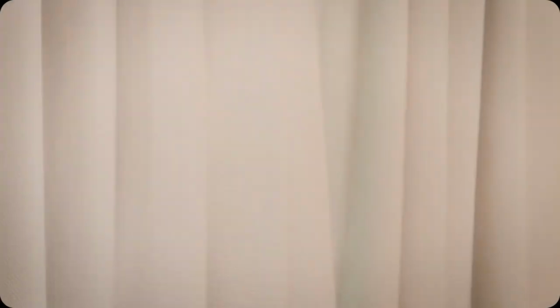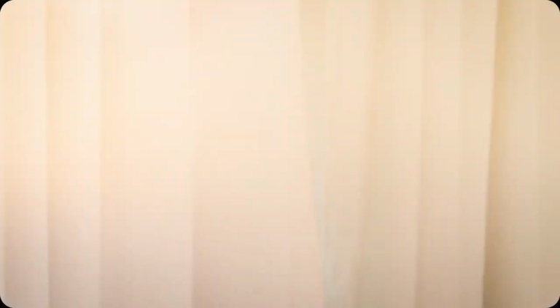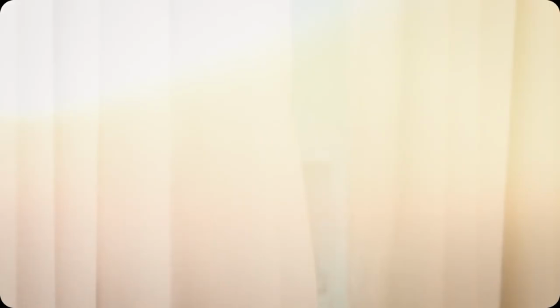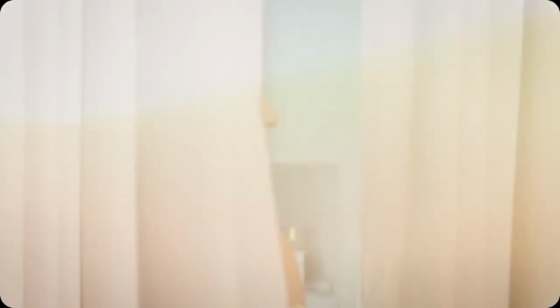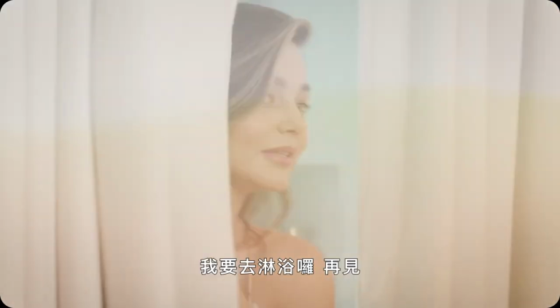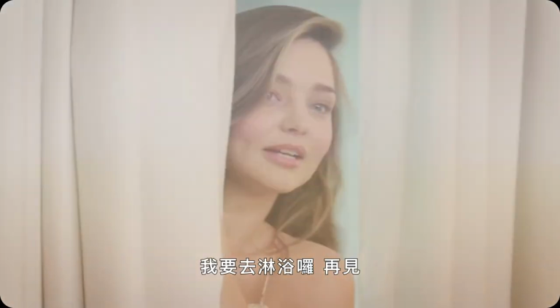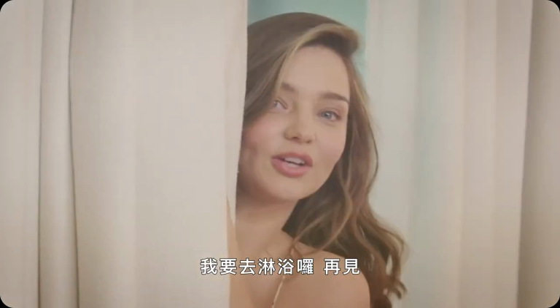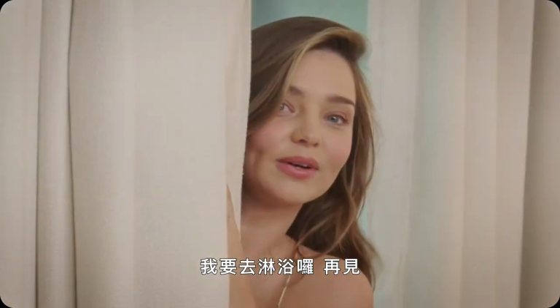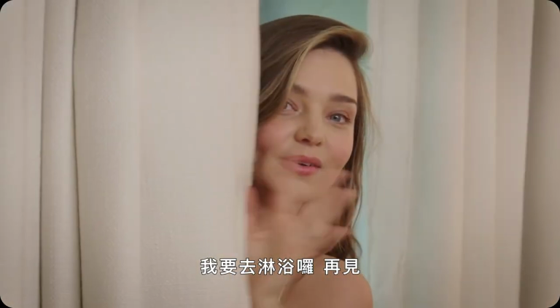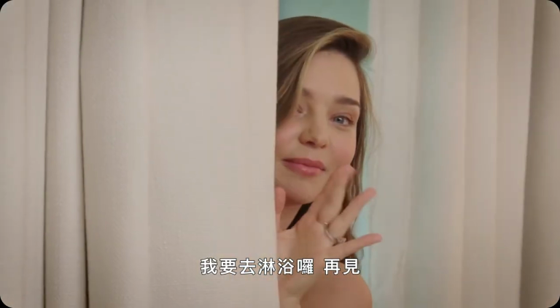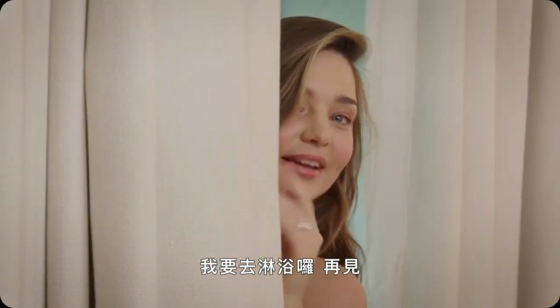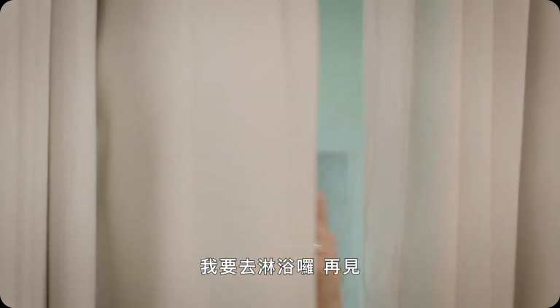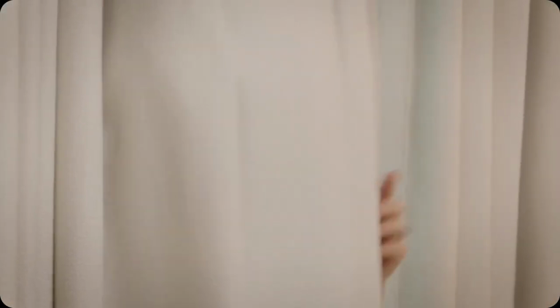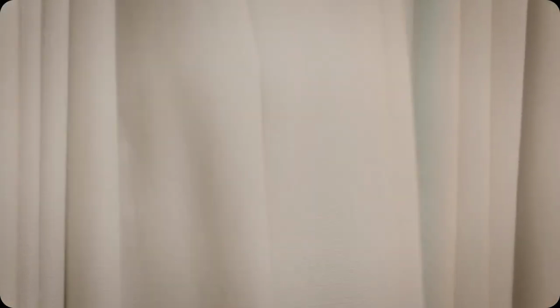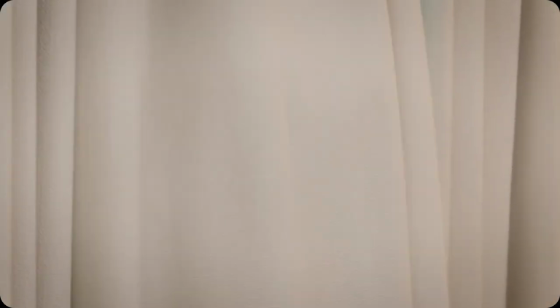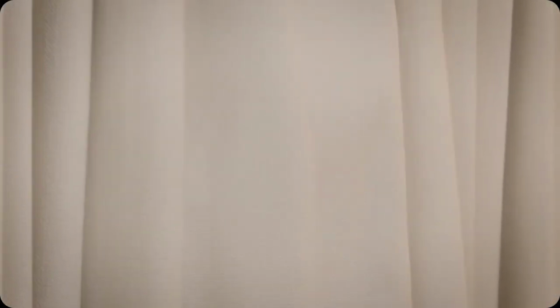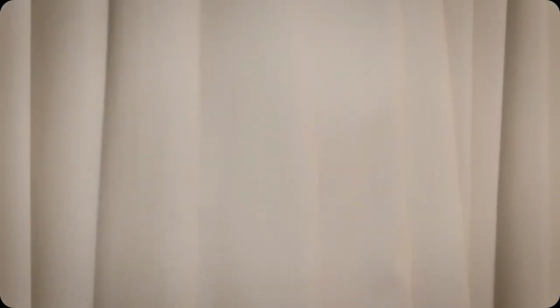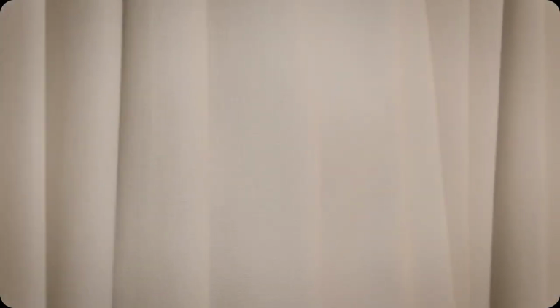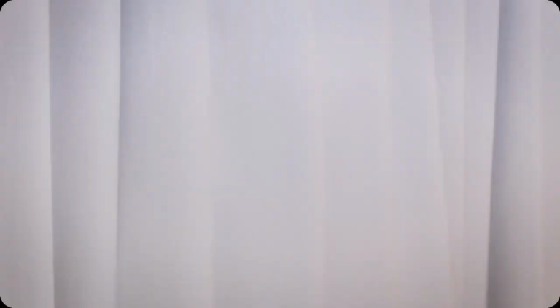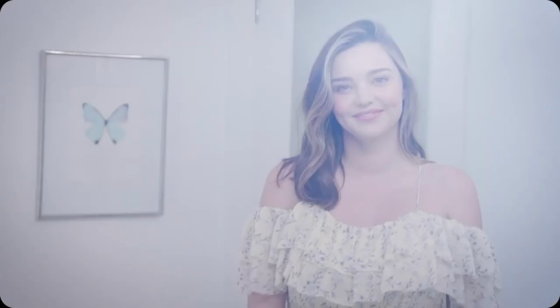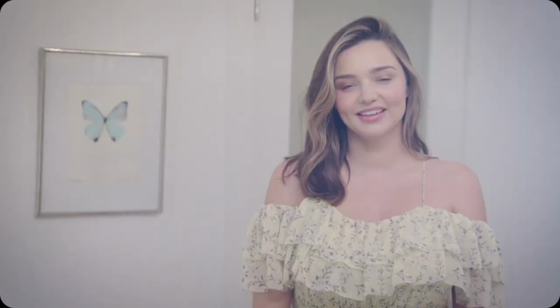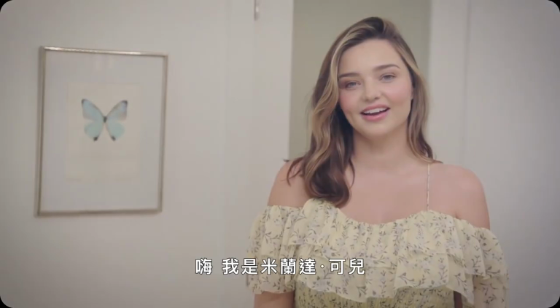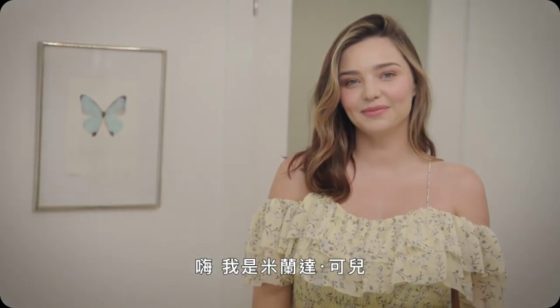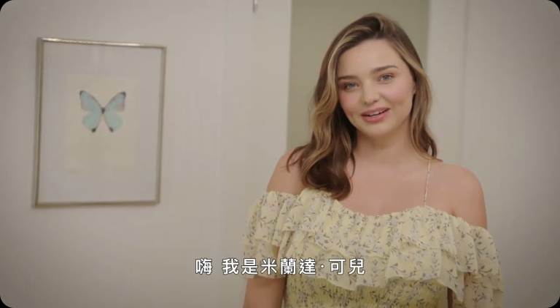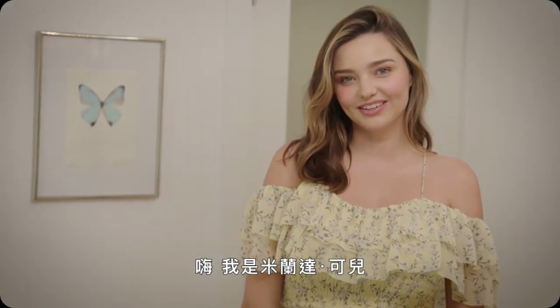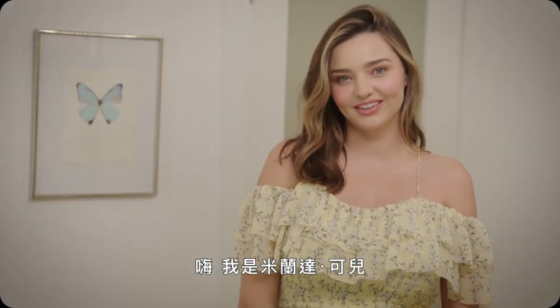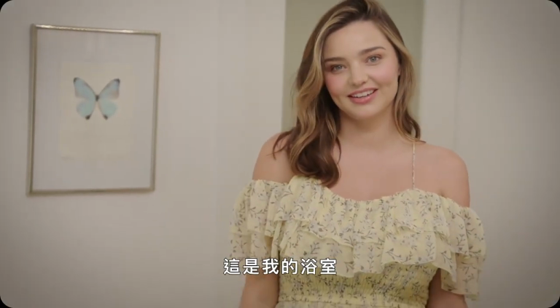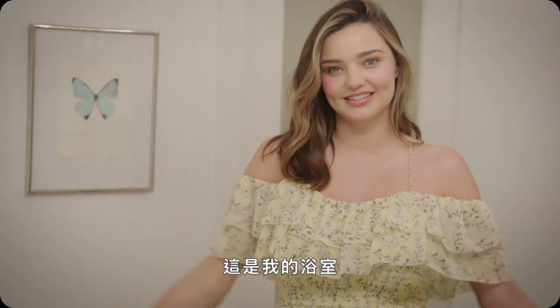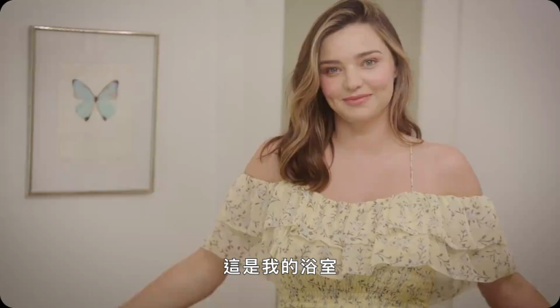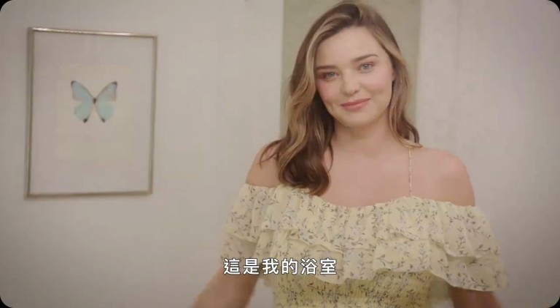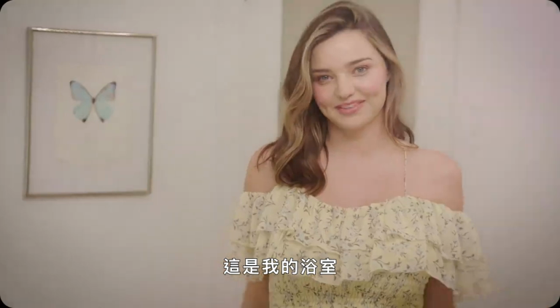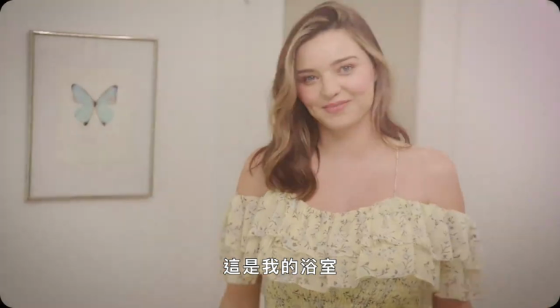I'm going to take a shower now. Bye. Hi, I'm Miranda Kerr and this is my bathroom.